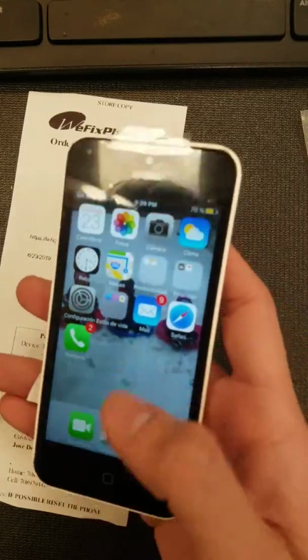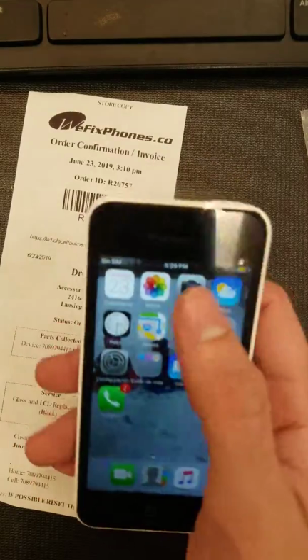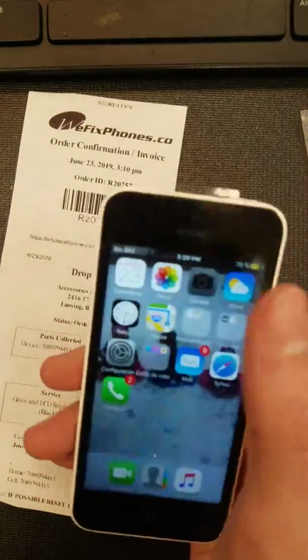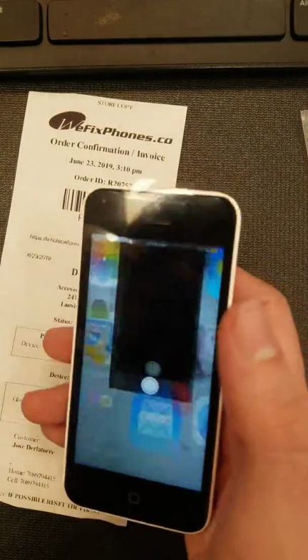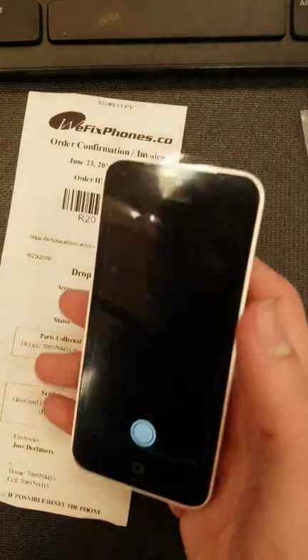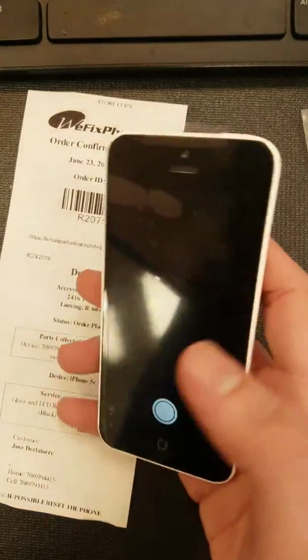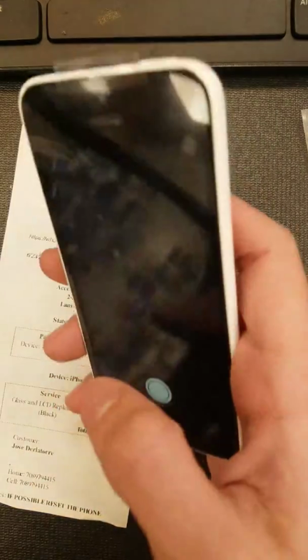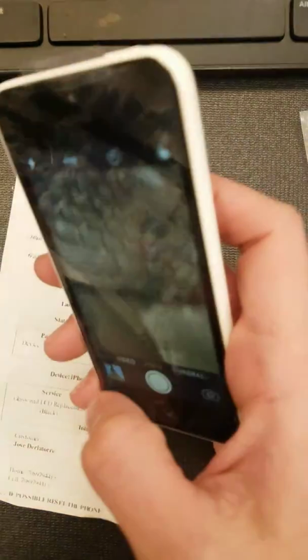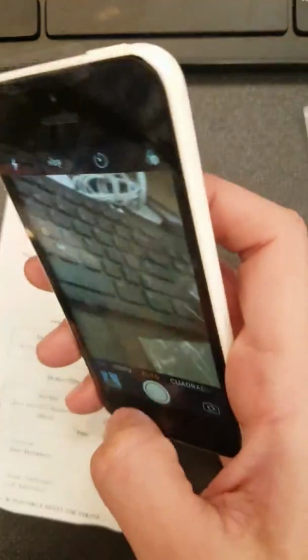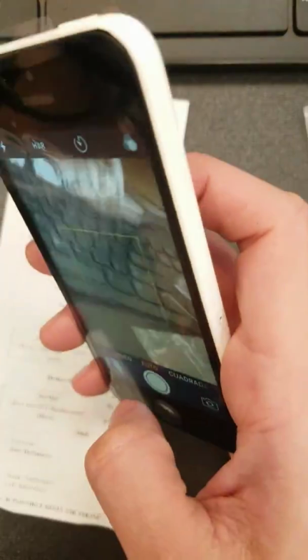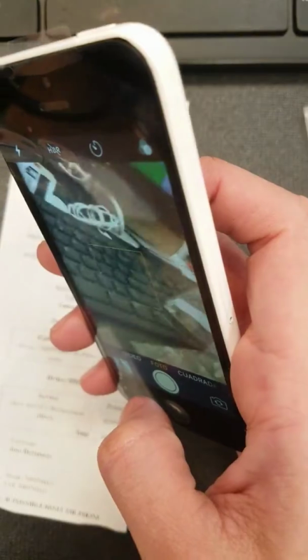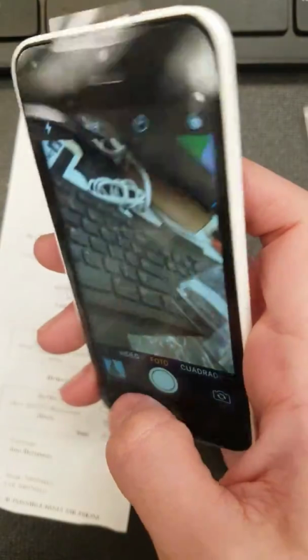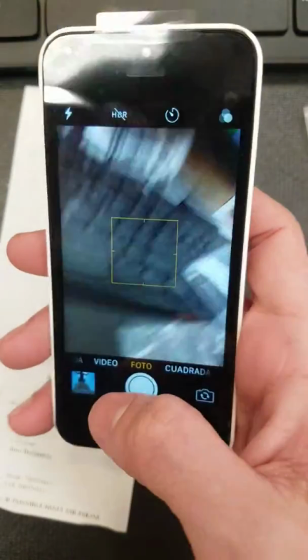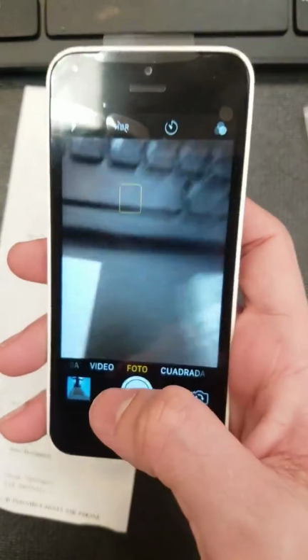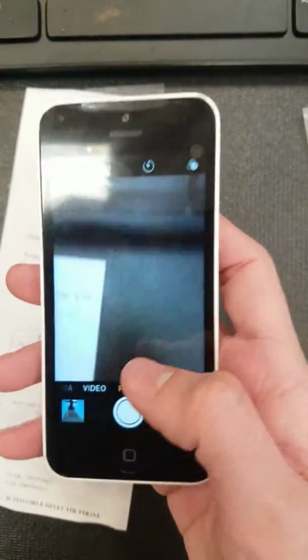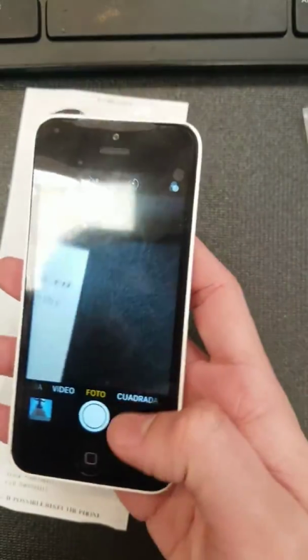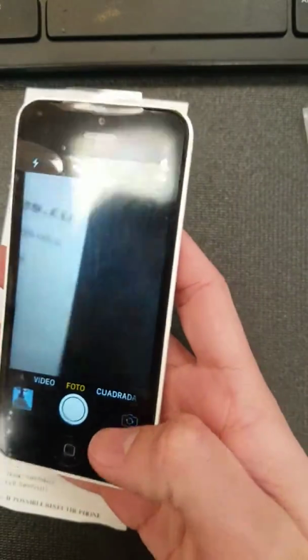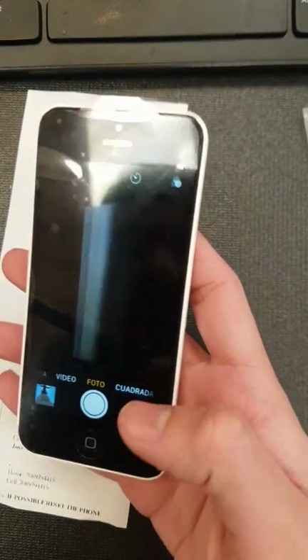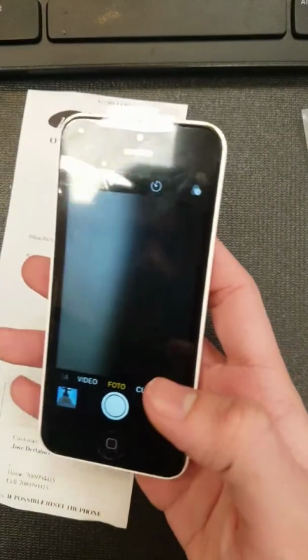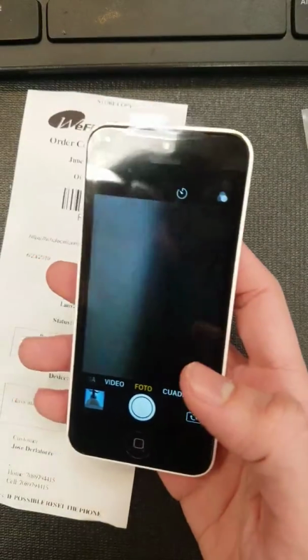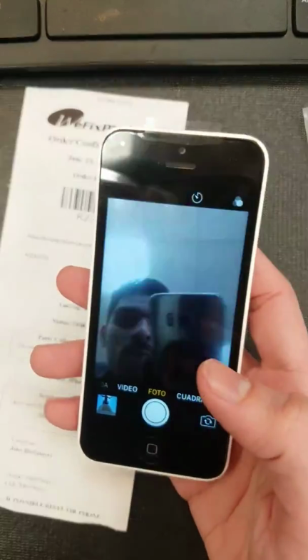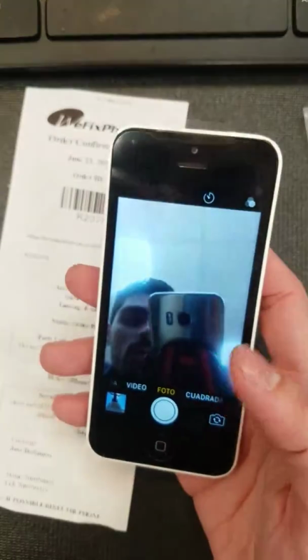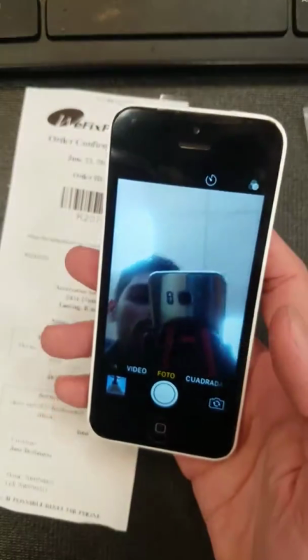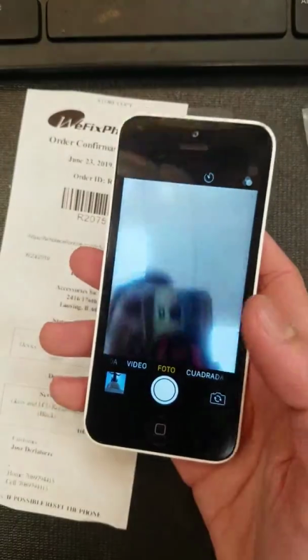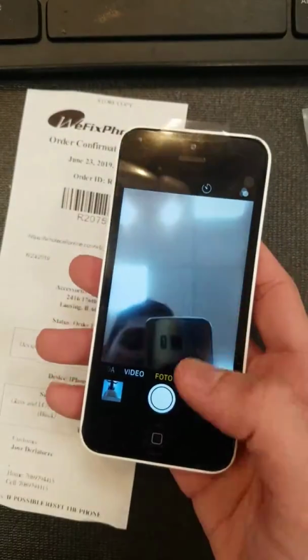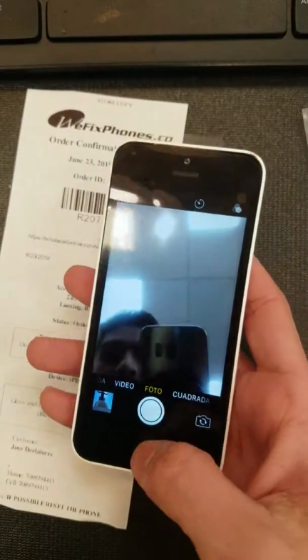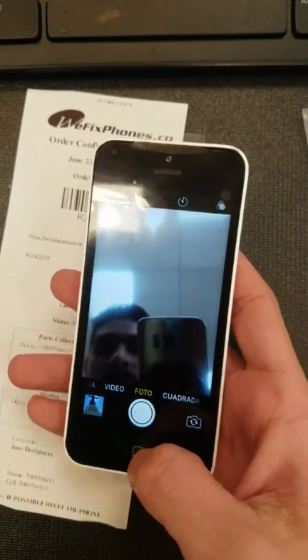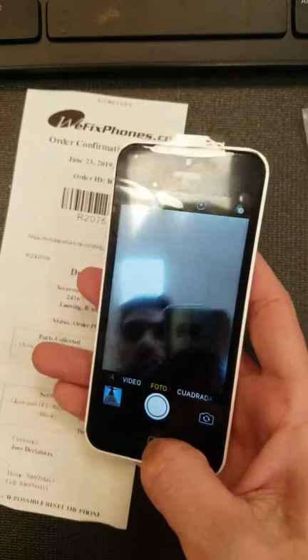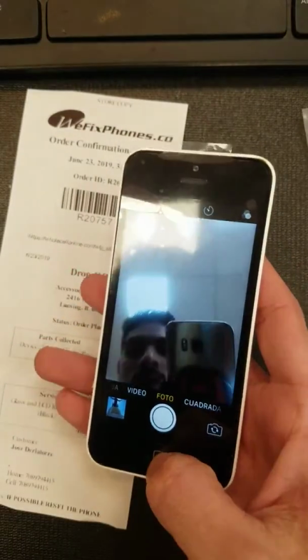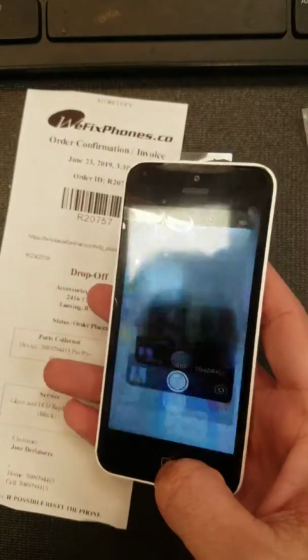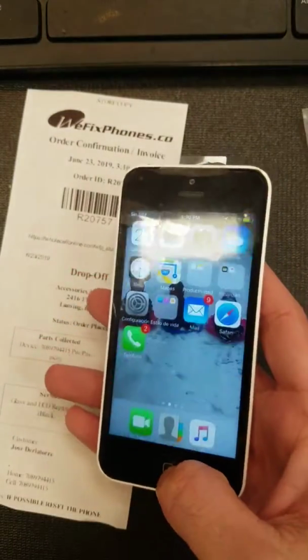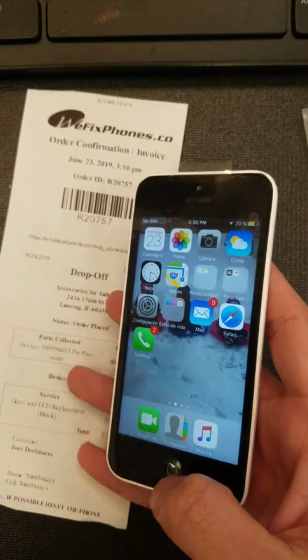Let's check the camera. The camera is working fine on the back, and the front camera is working perfectly fine as well.